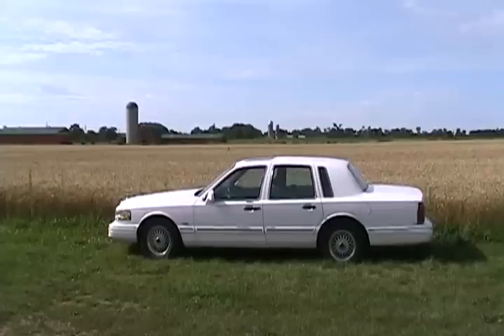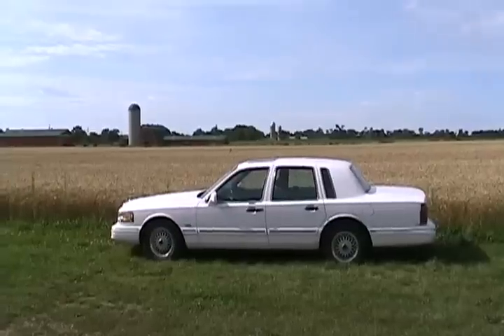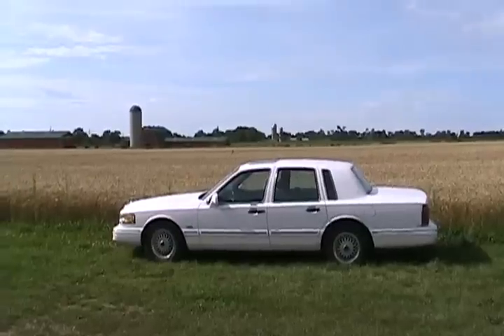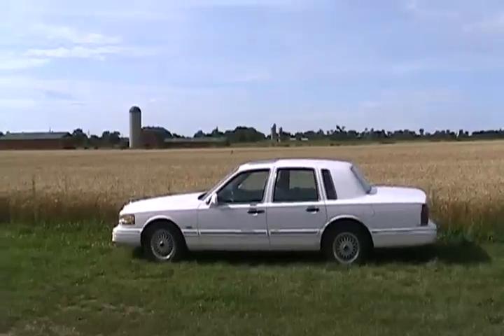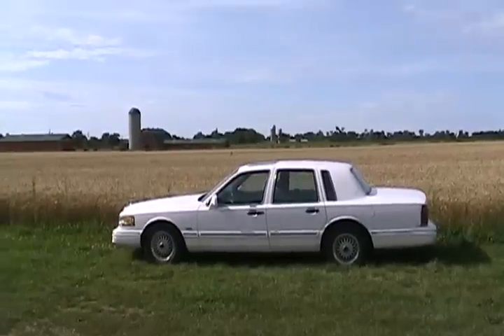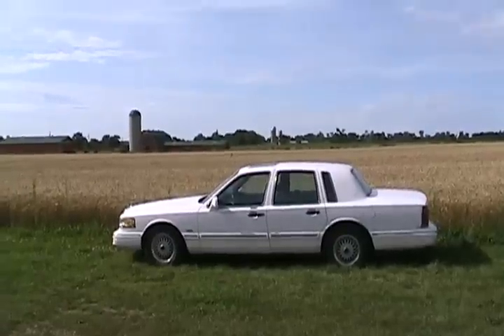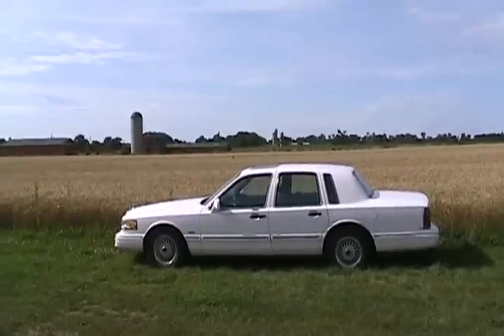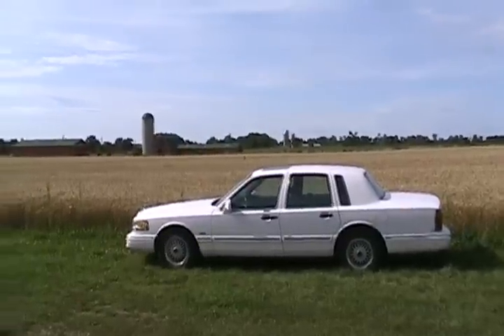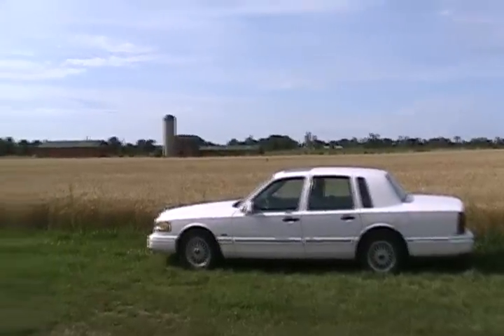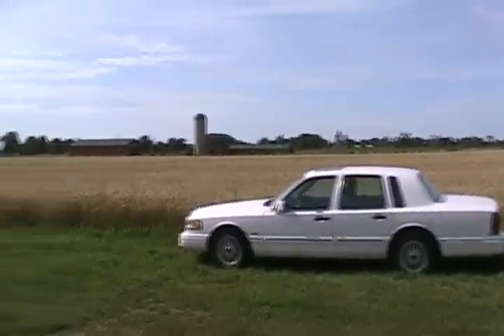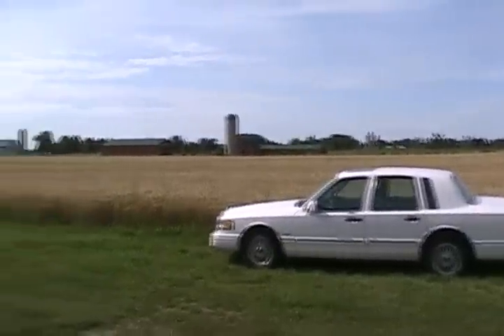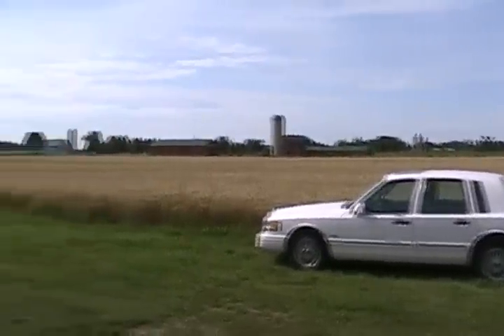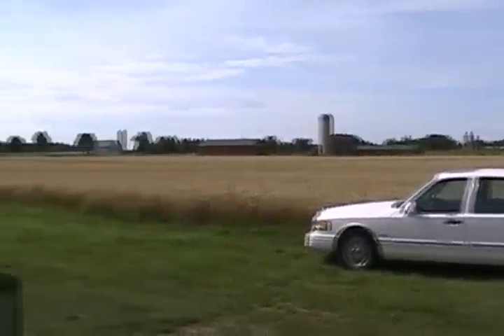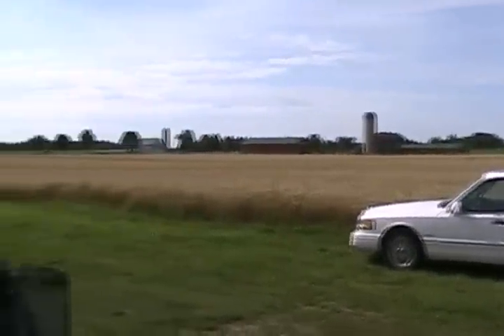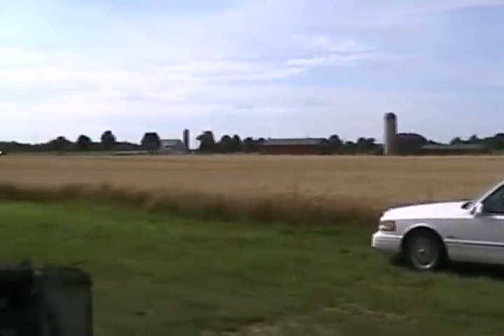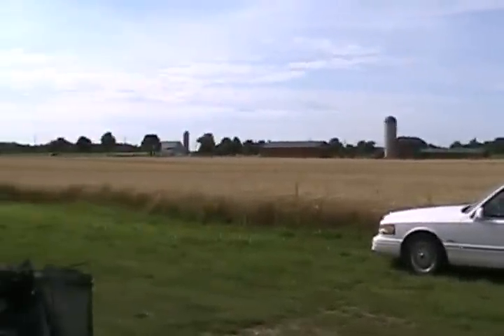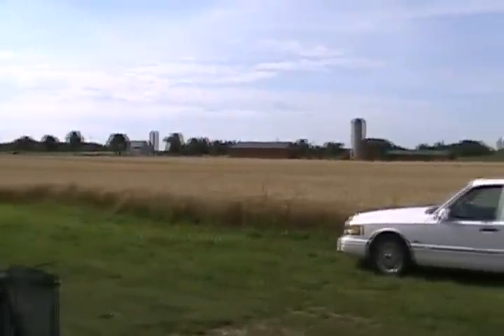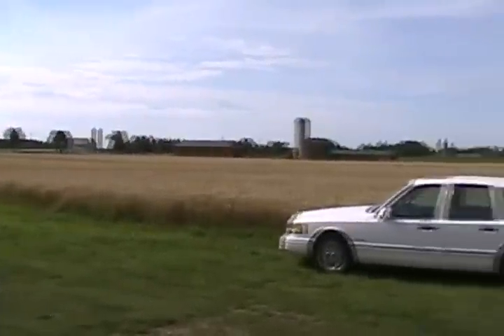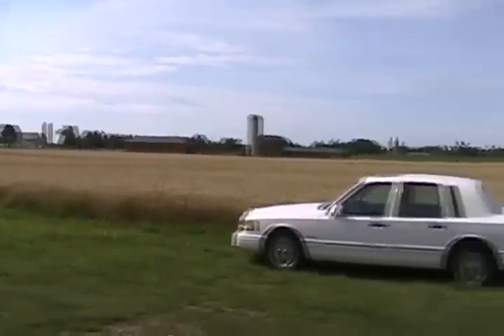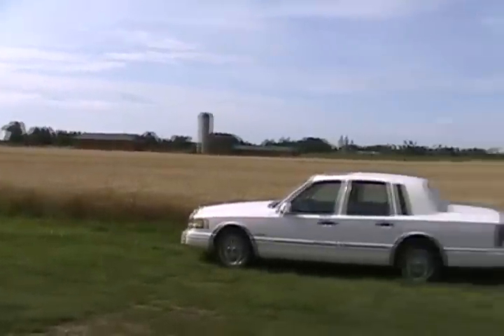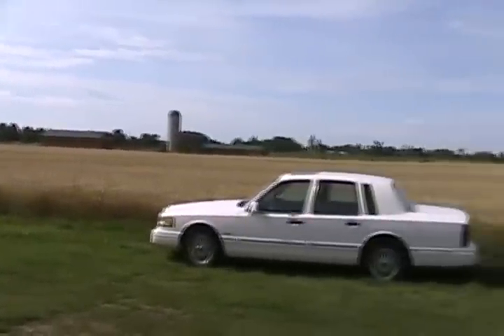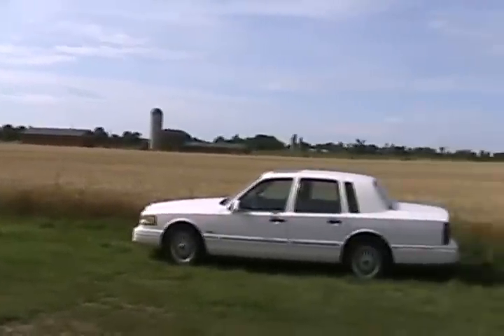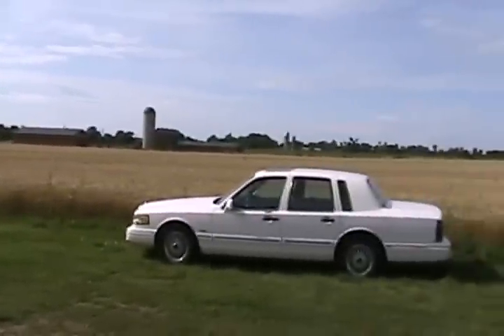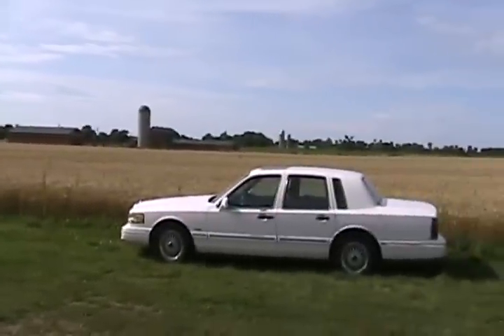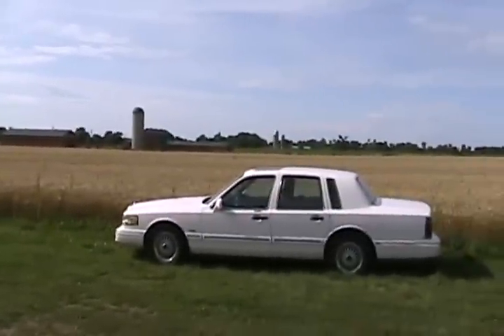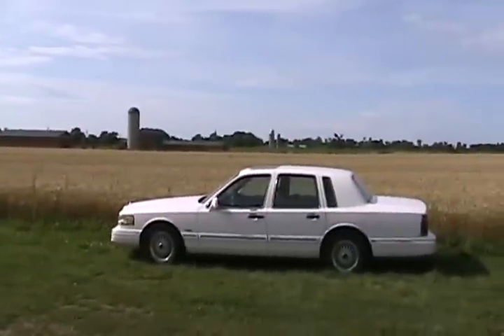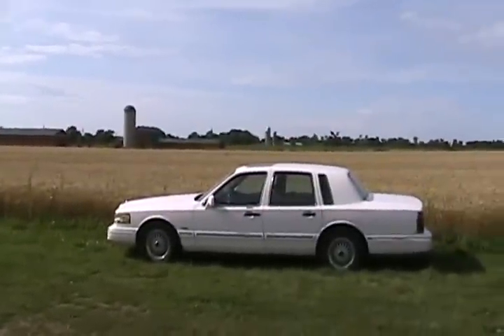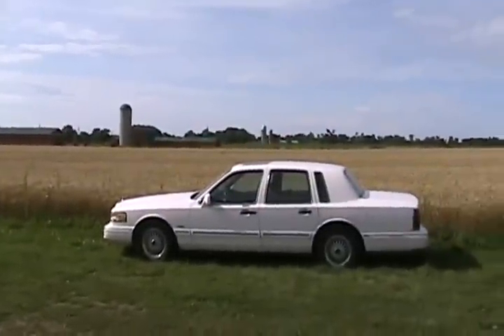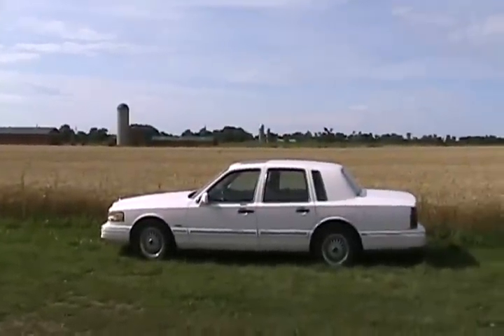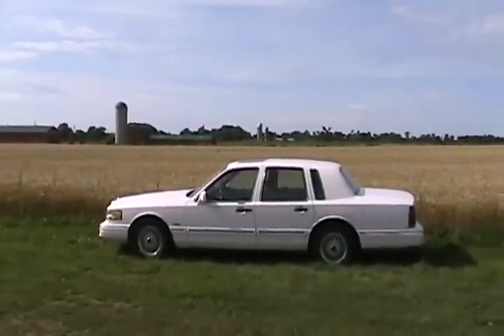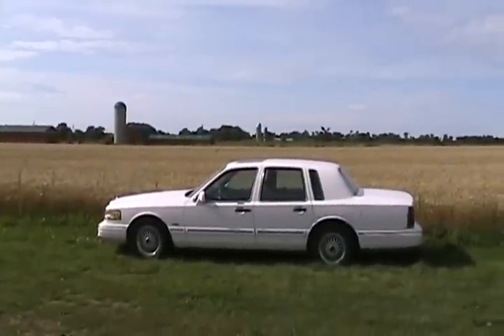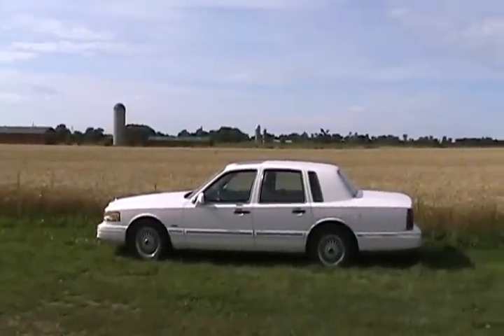And here it is, out to pasture. I don't have the heart to destroy it.